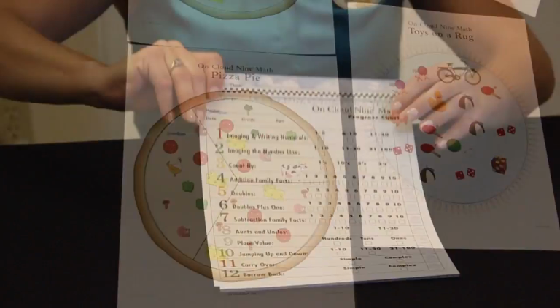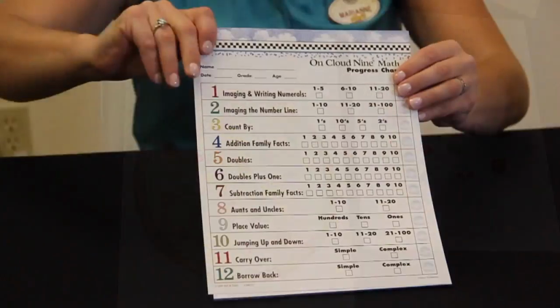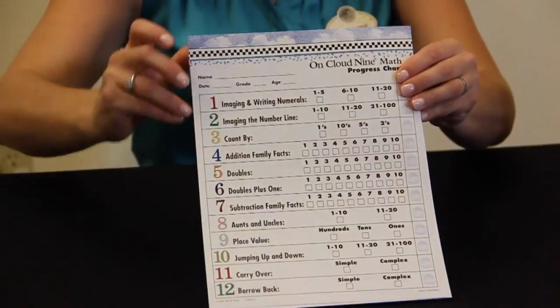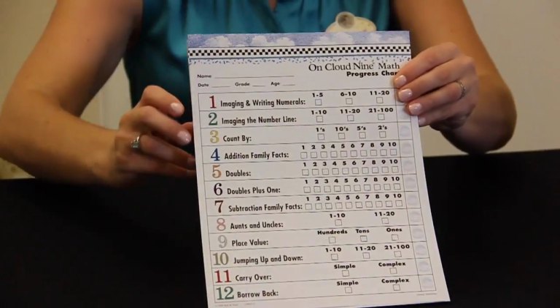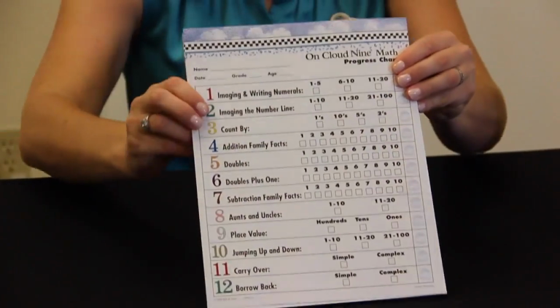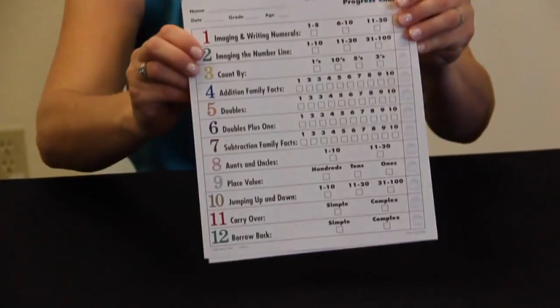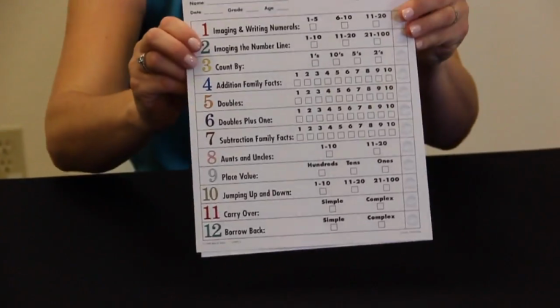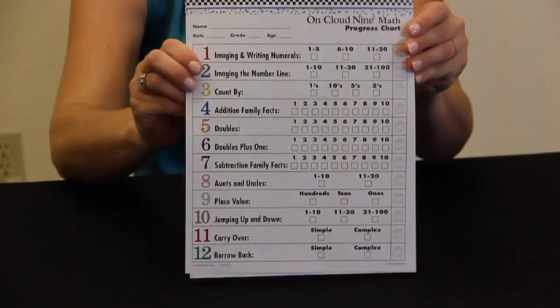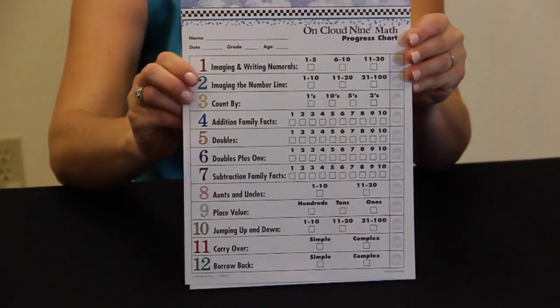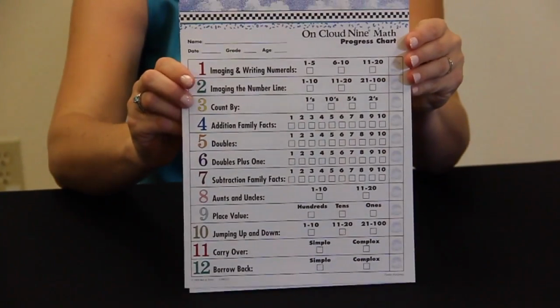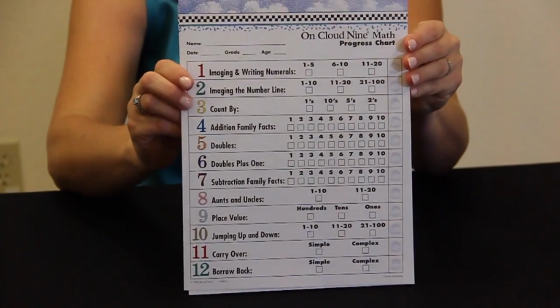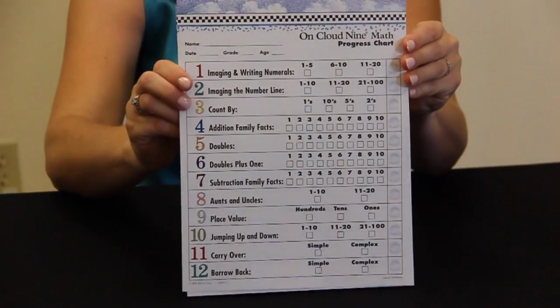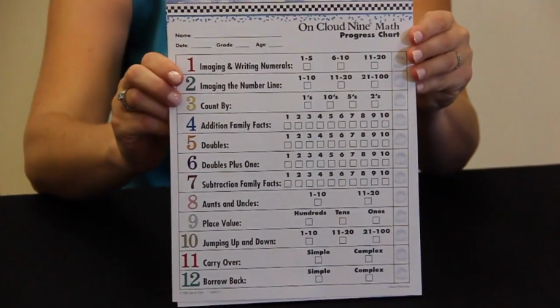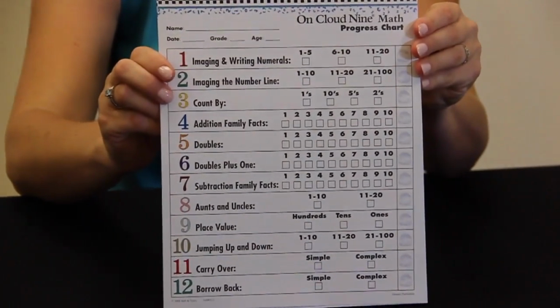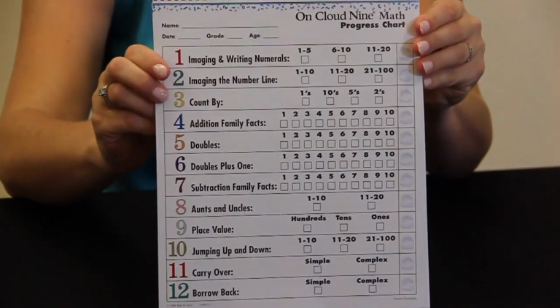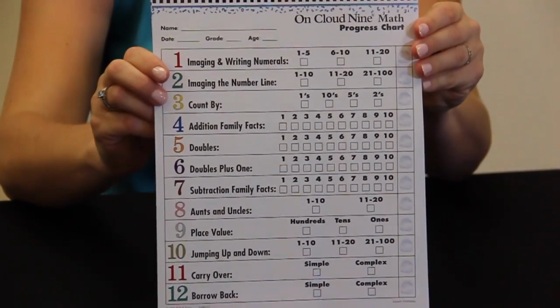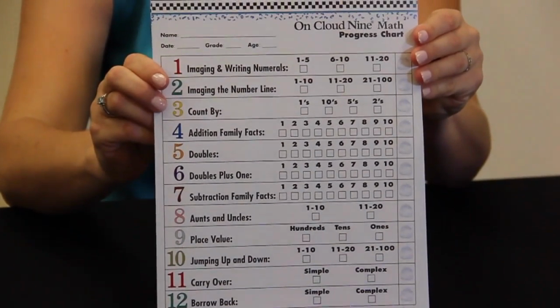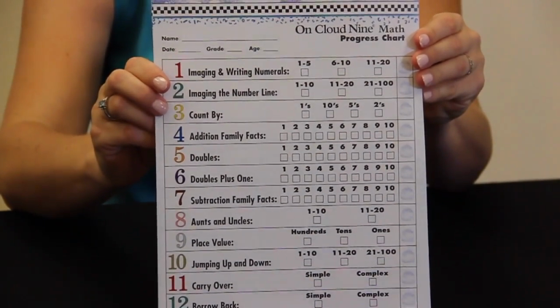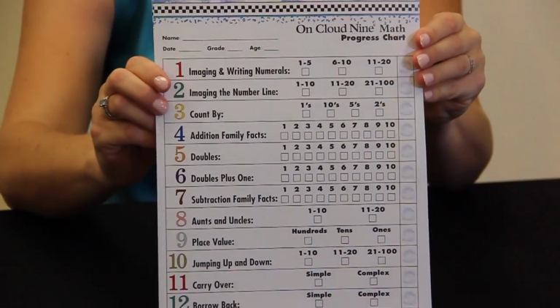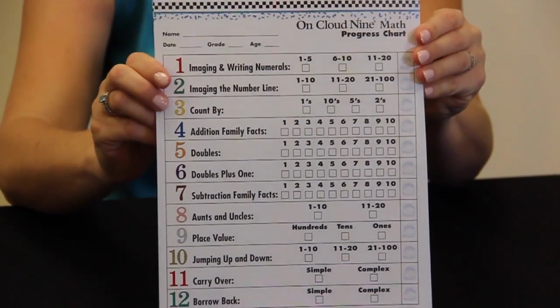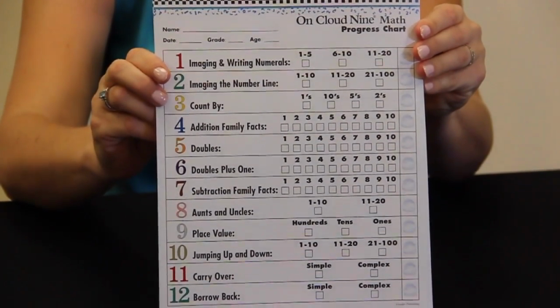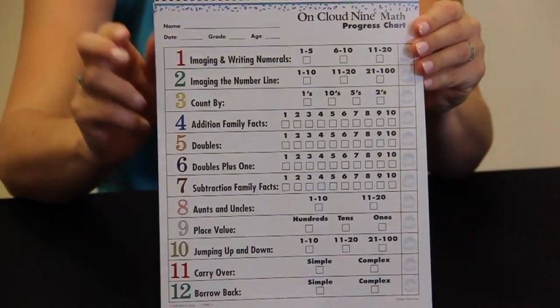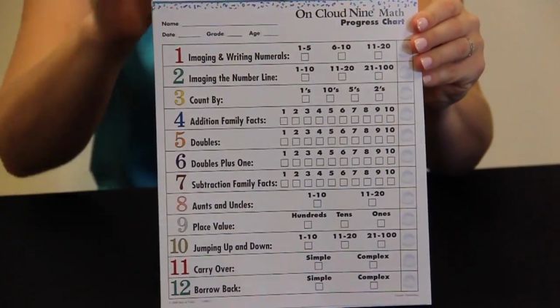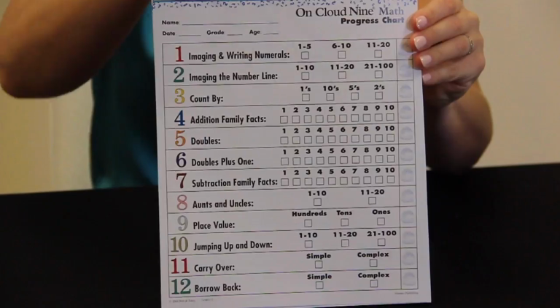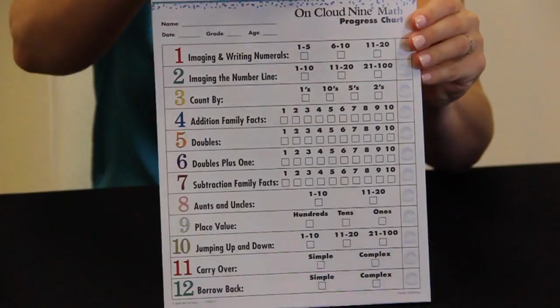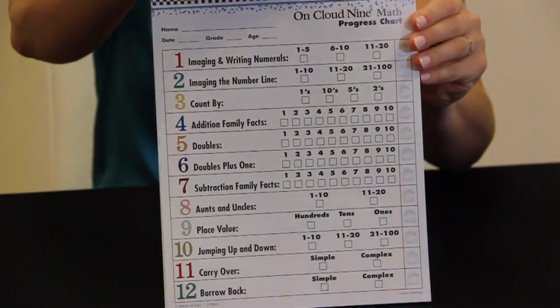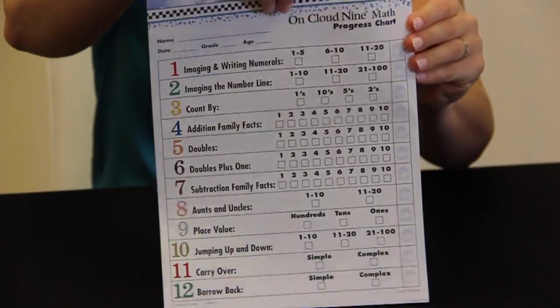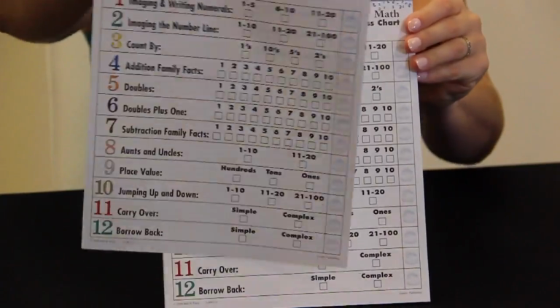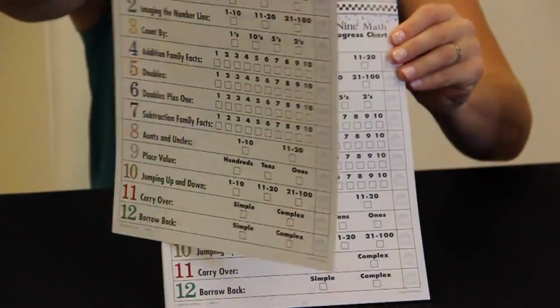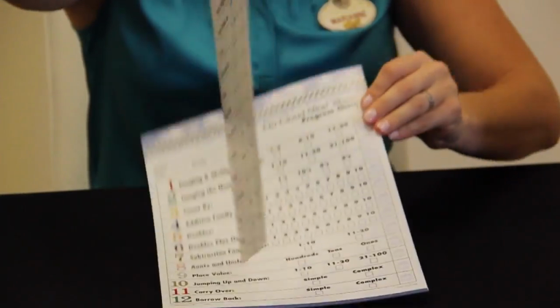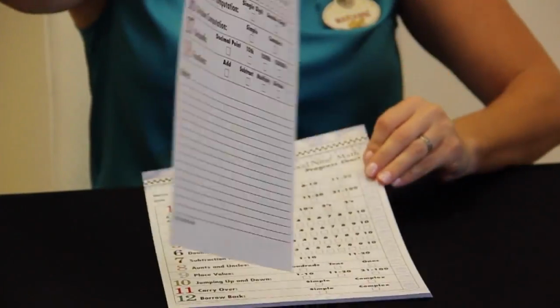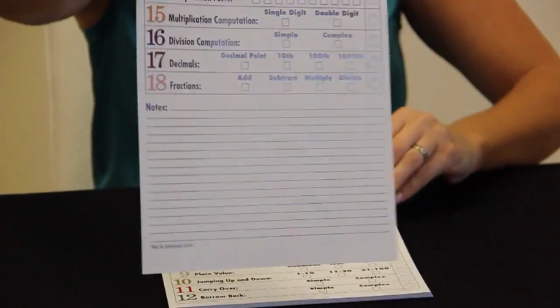To monitor student progress, the kit also includes a pad of 30 student progress charts.